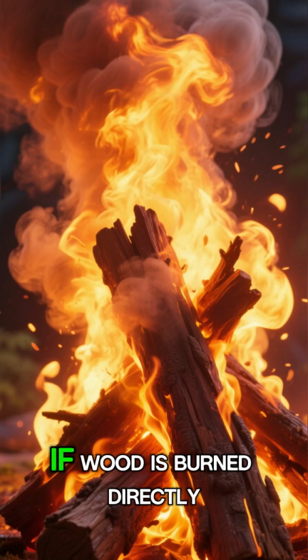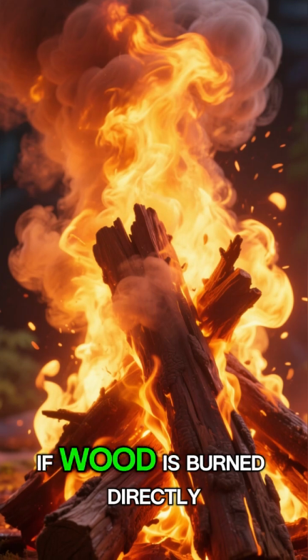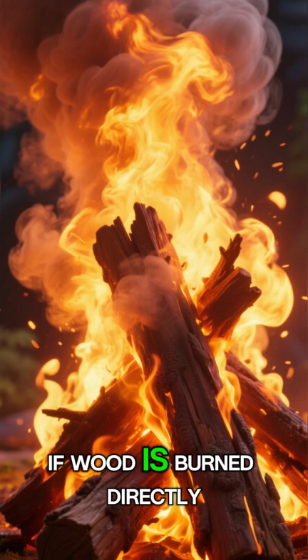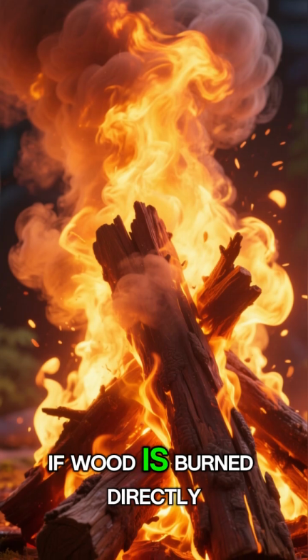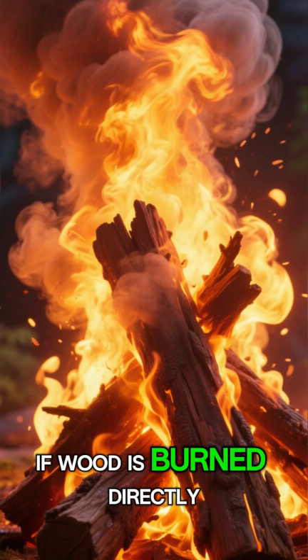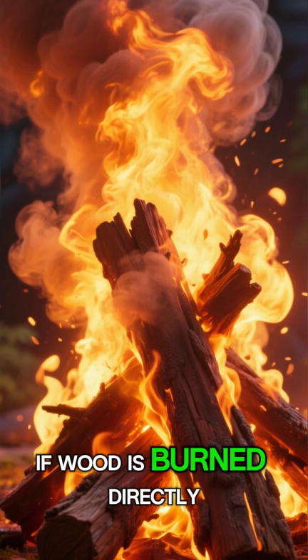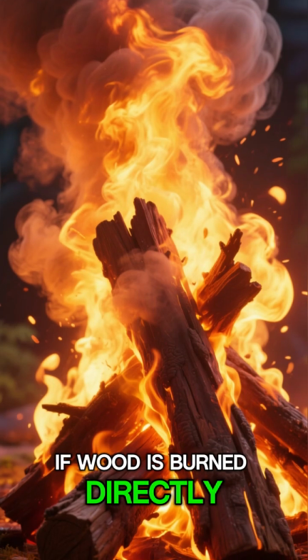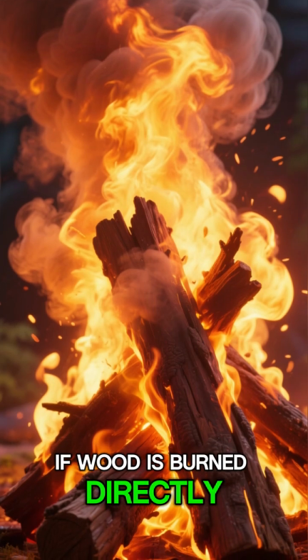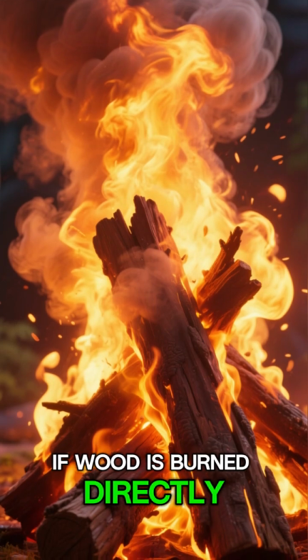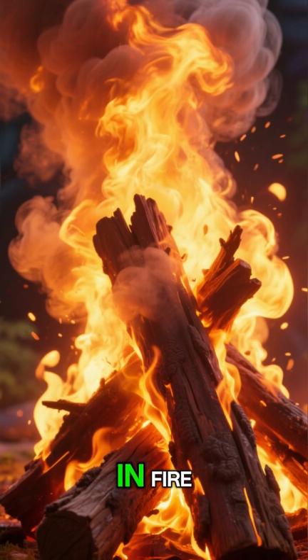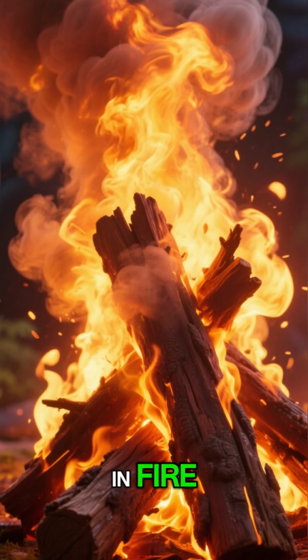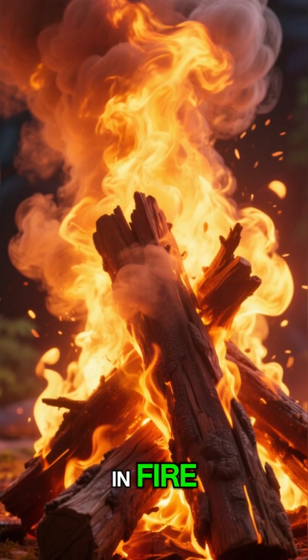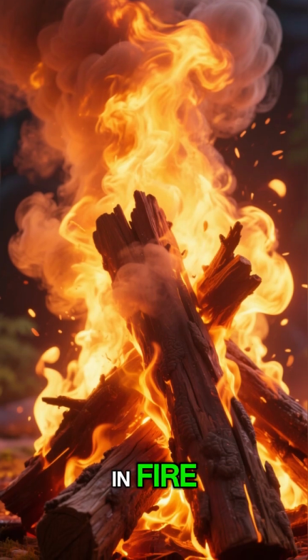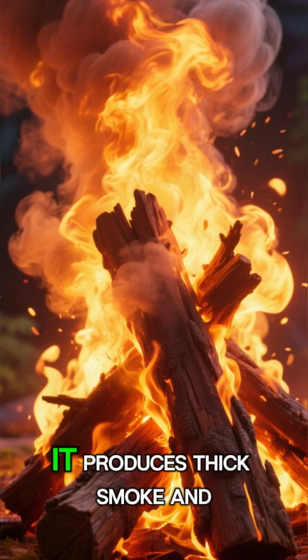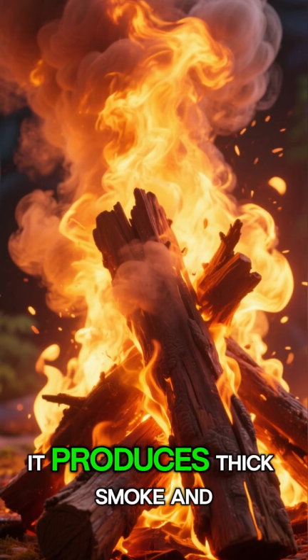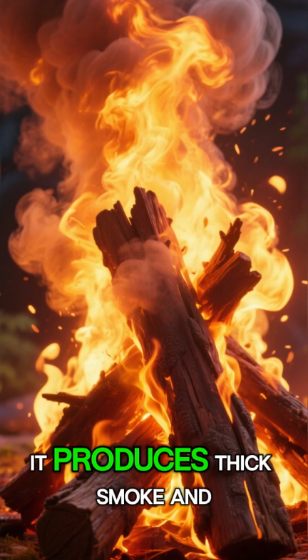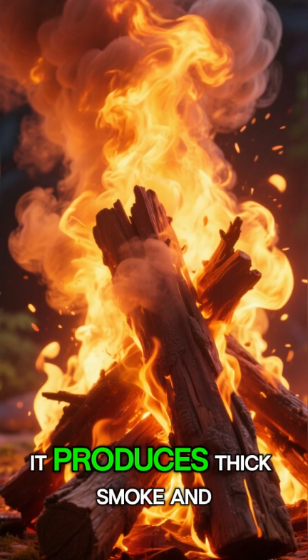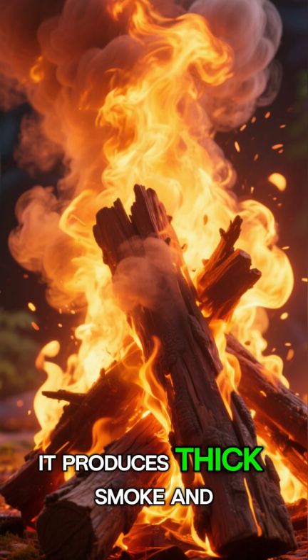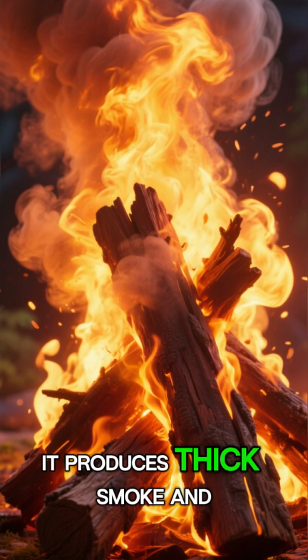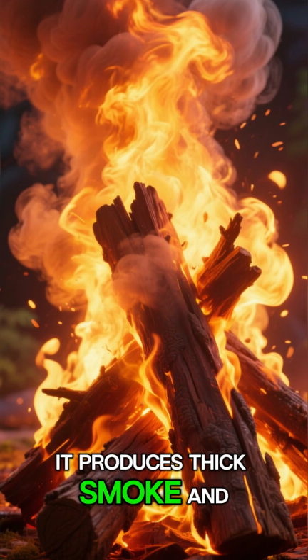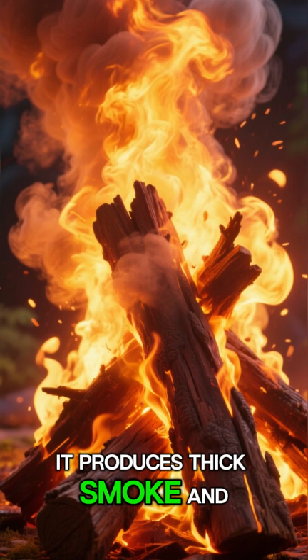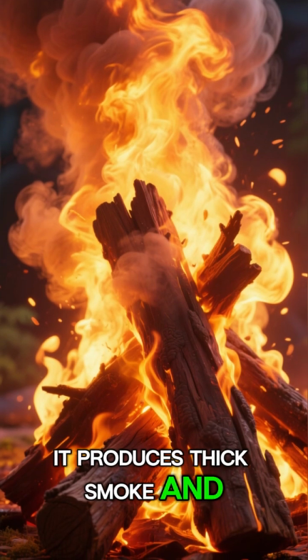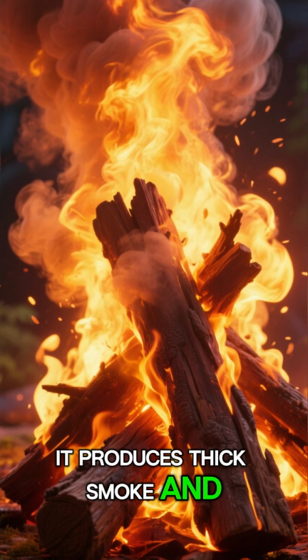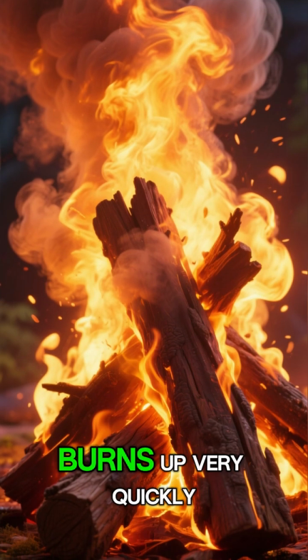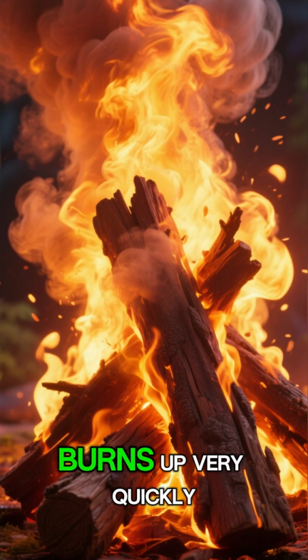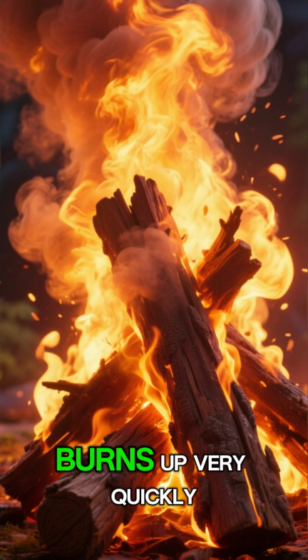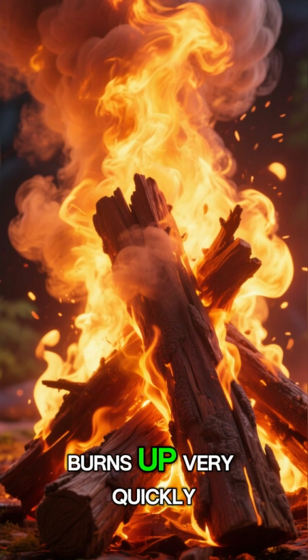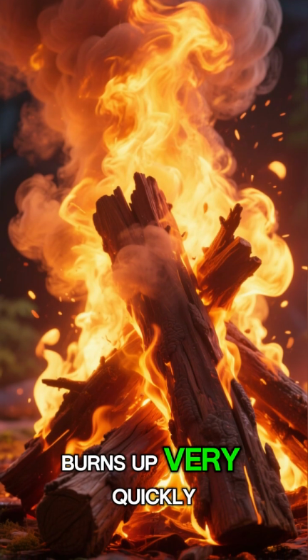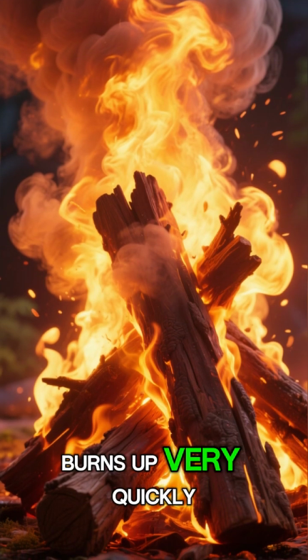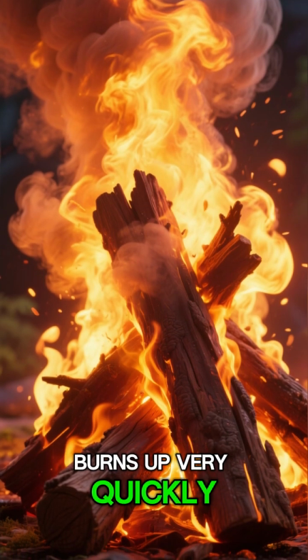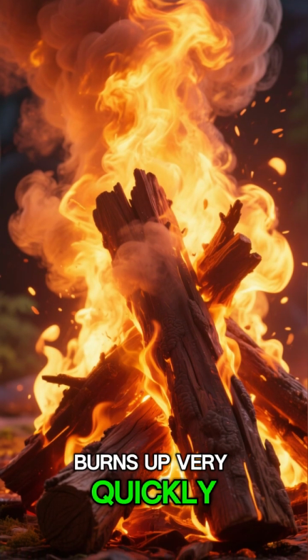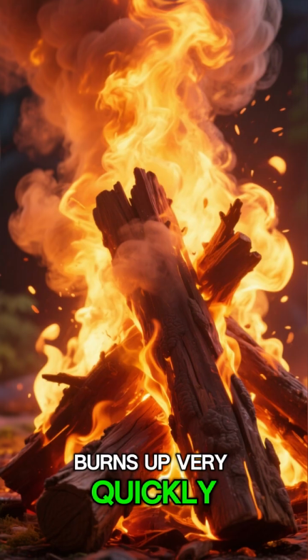If wood is burned directly in fire, it produces thick smoke and burns up very quickly.